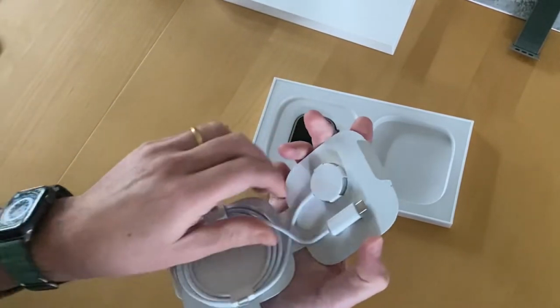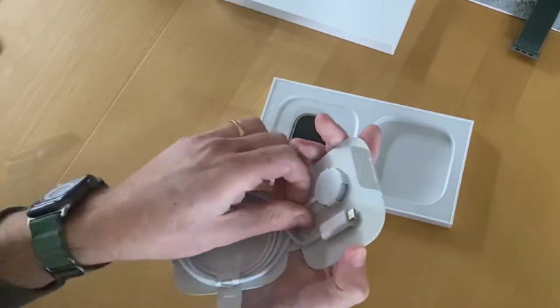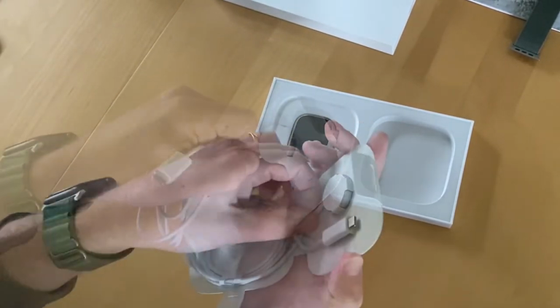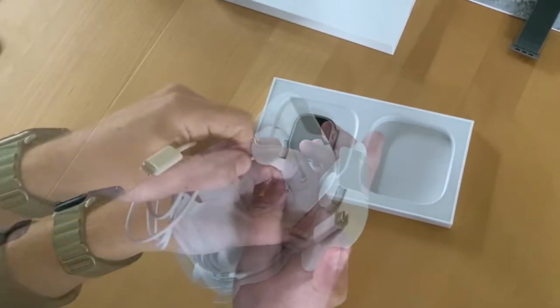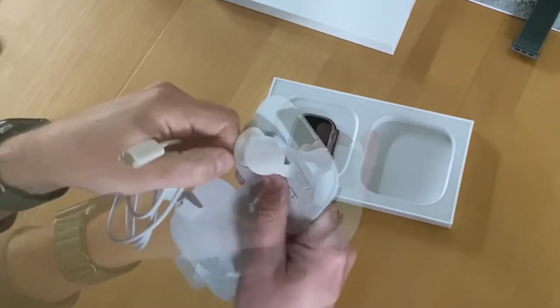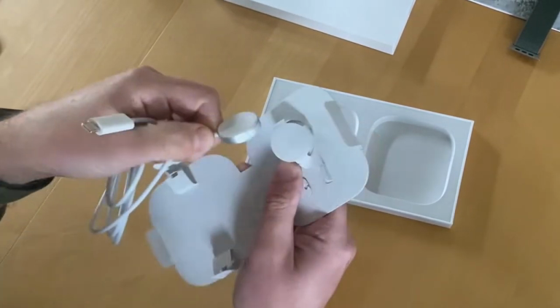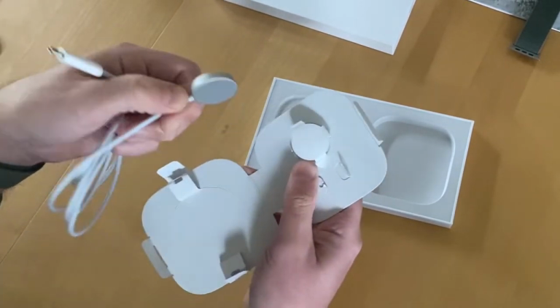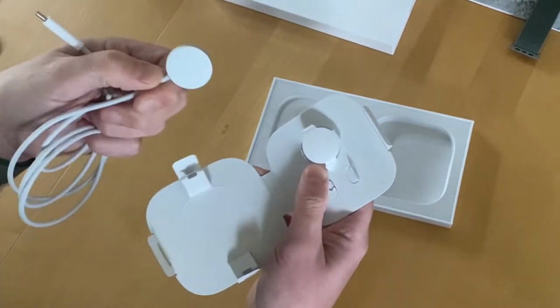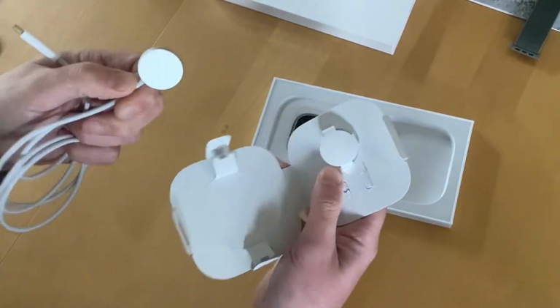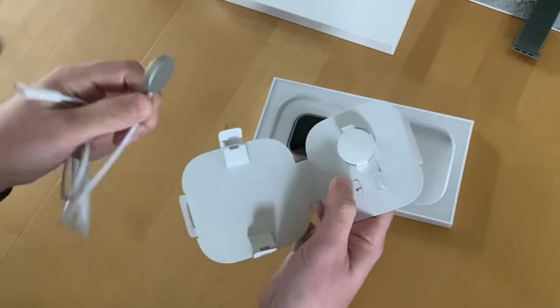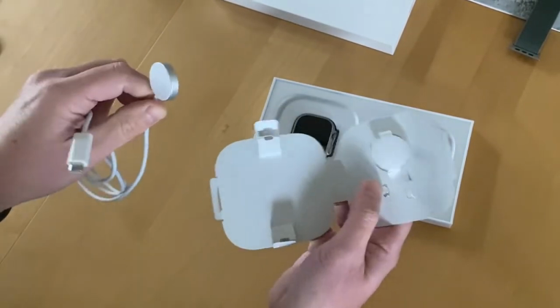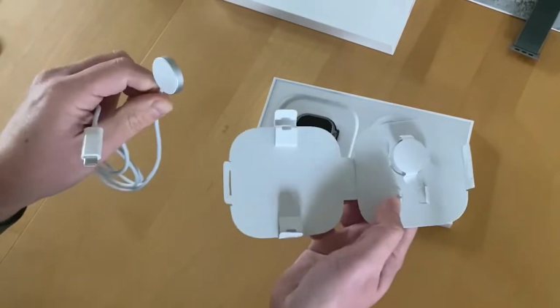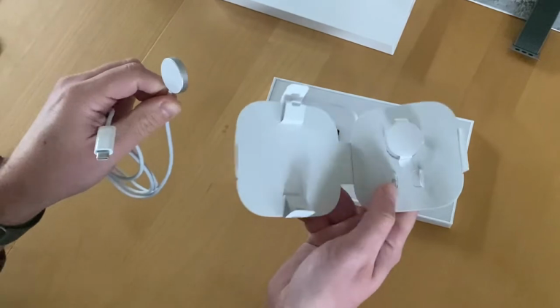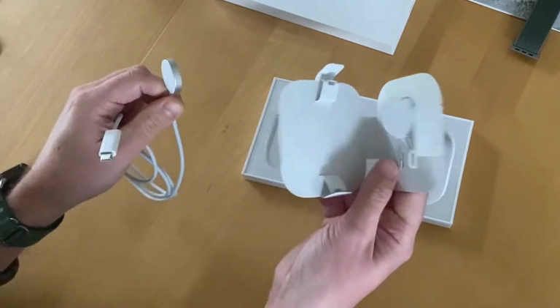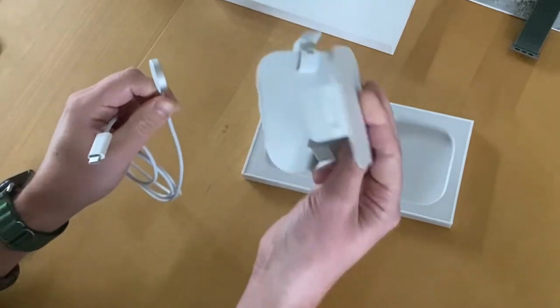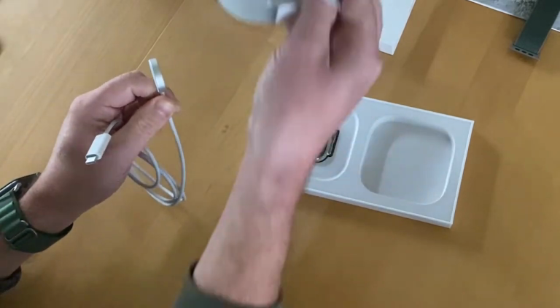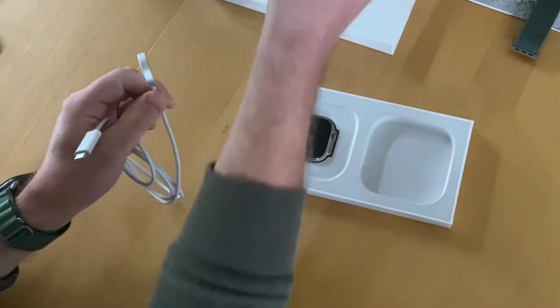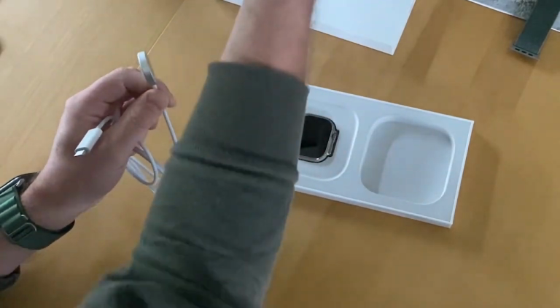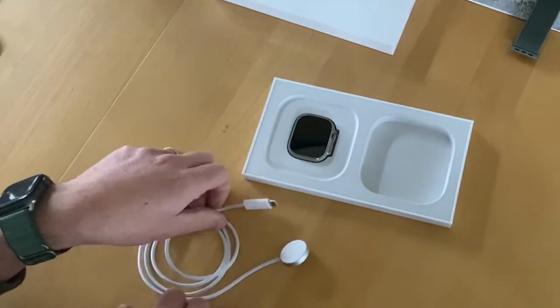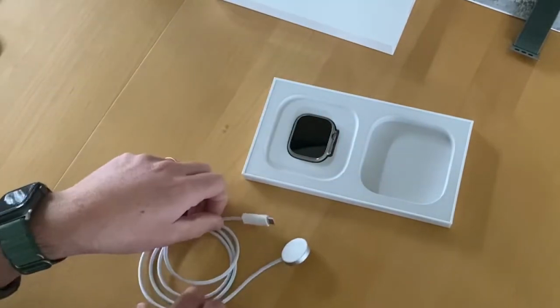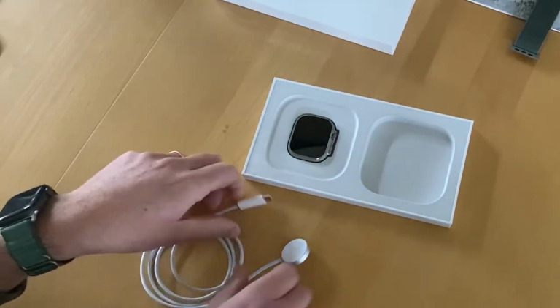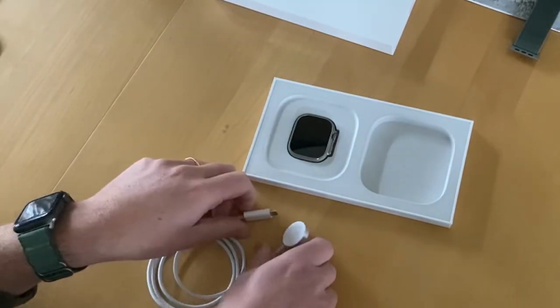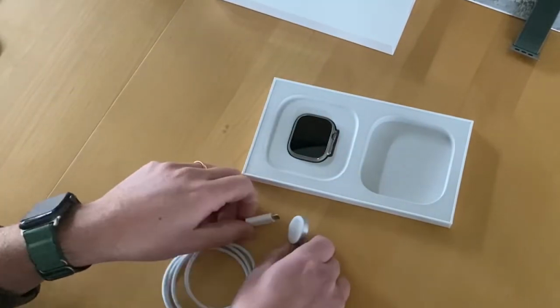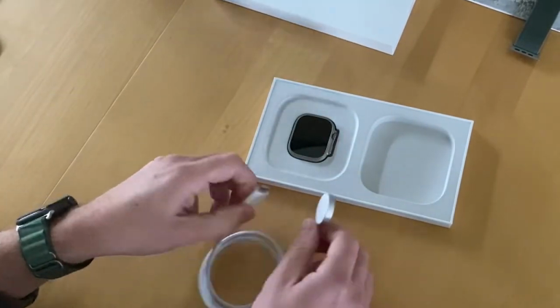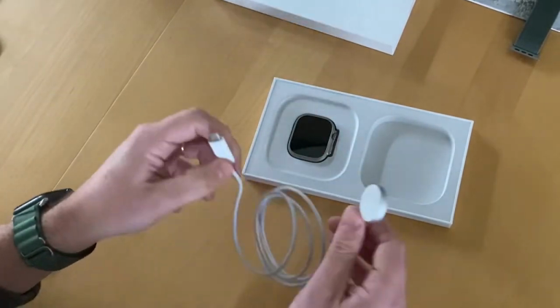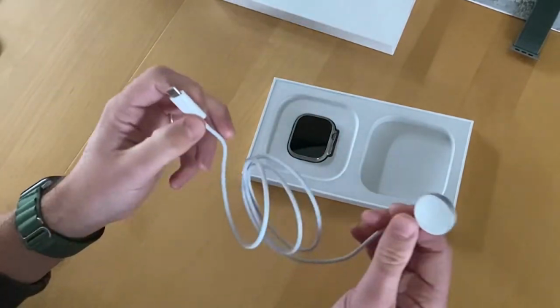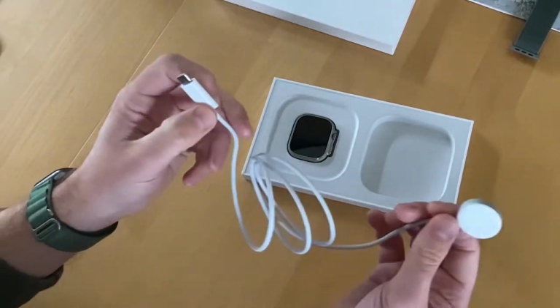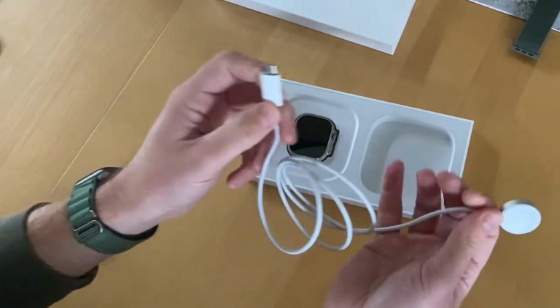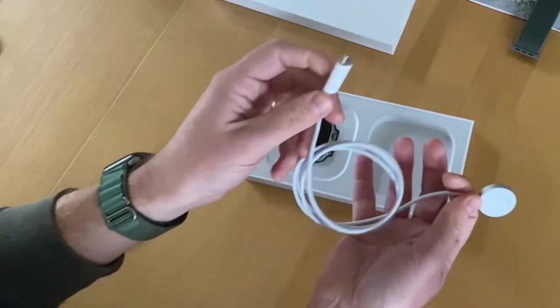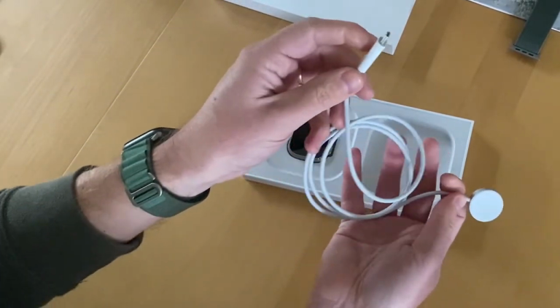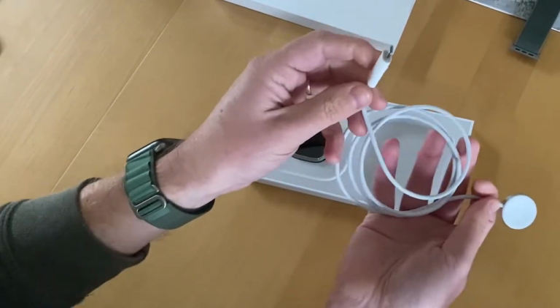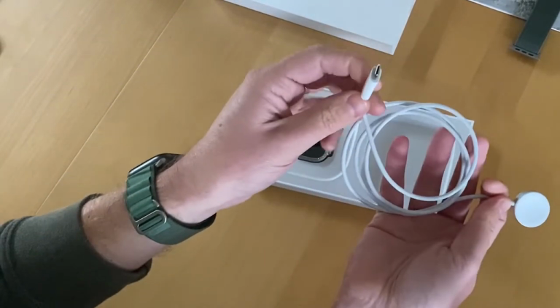Here we have the USB-C power cable, but you have to provide a power plug yourself.